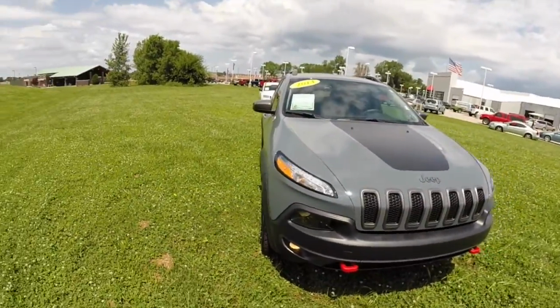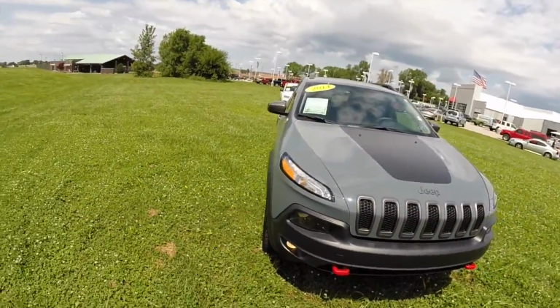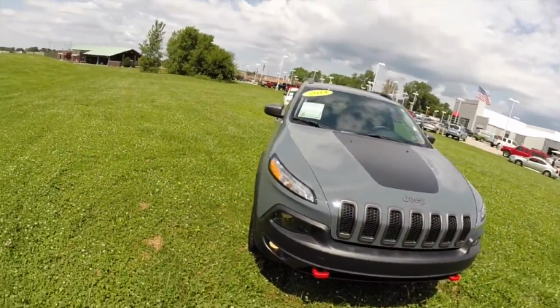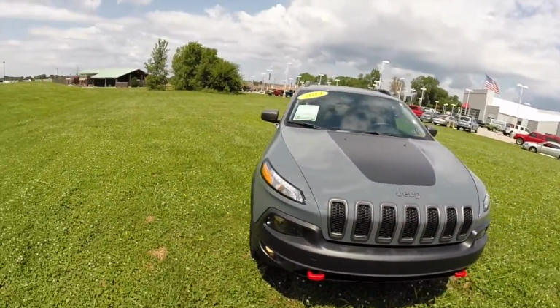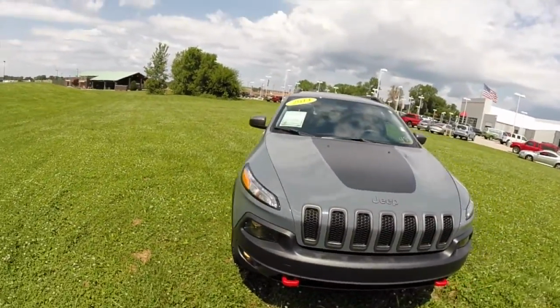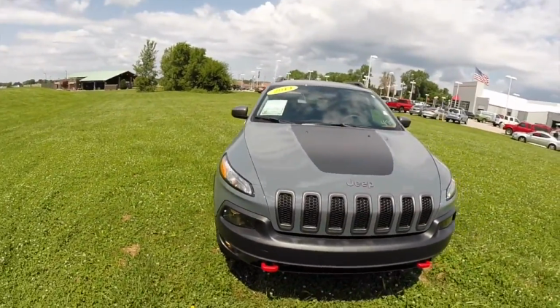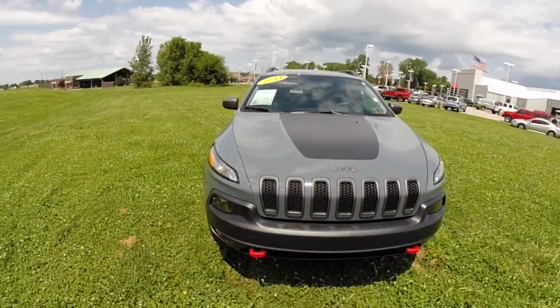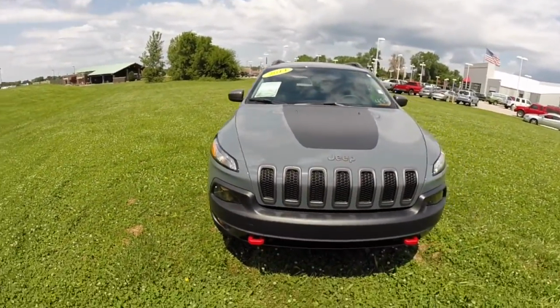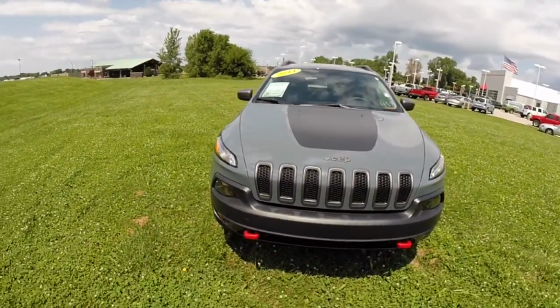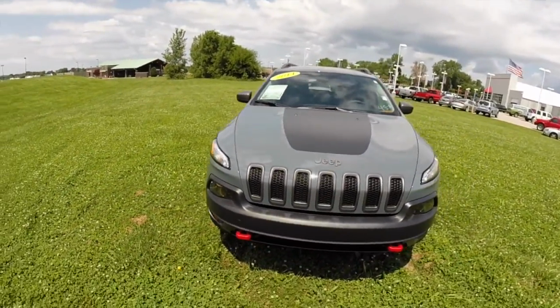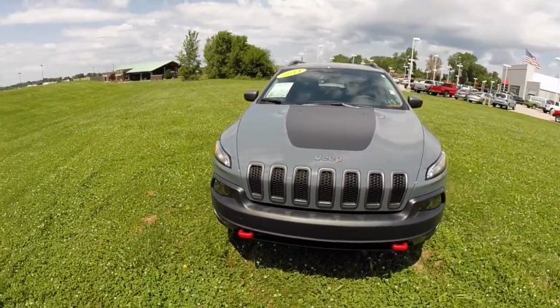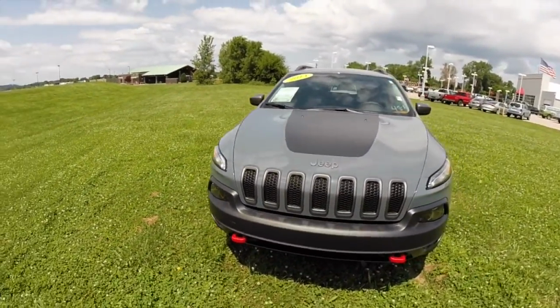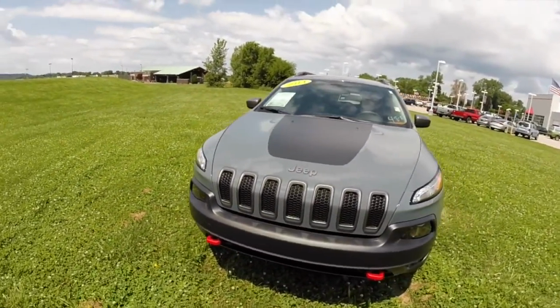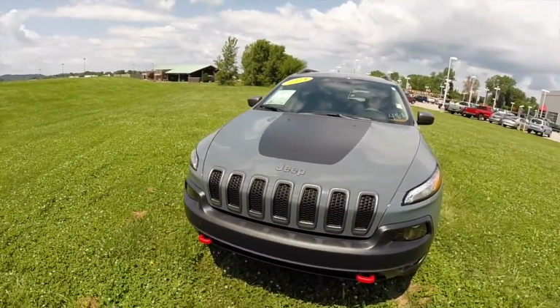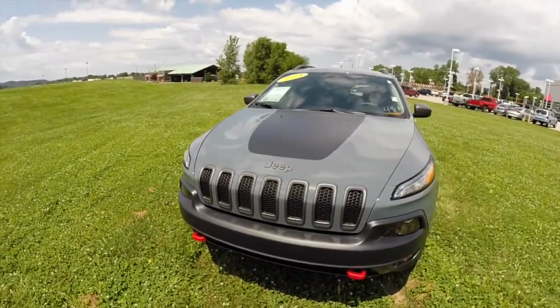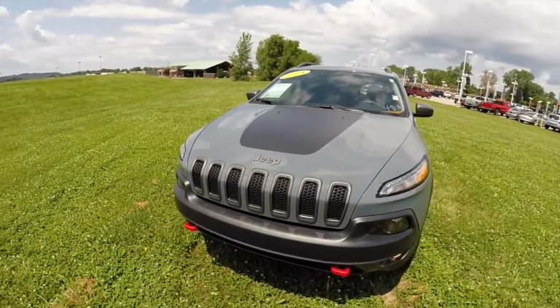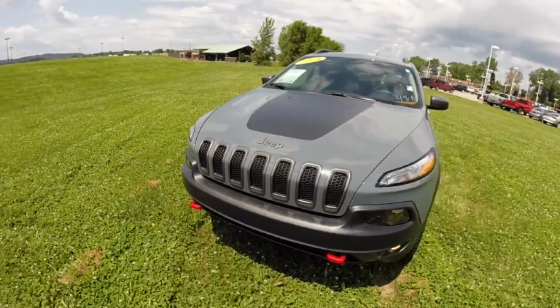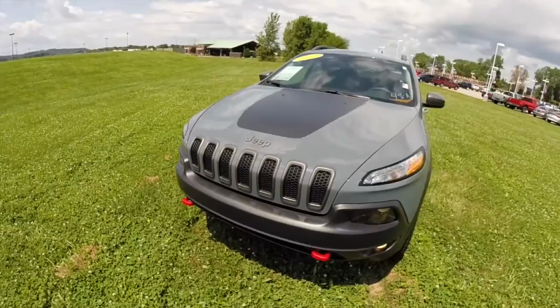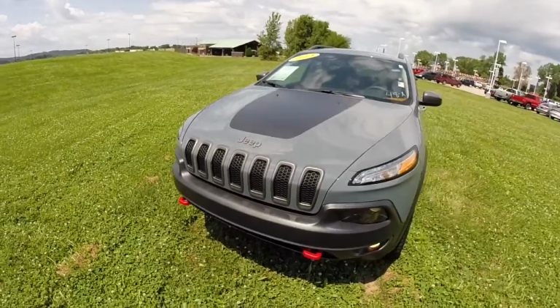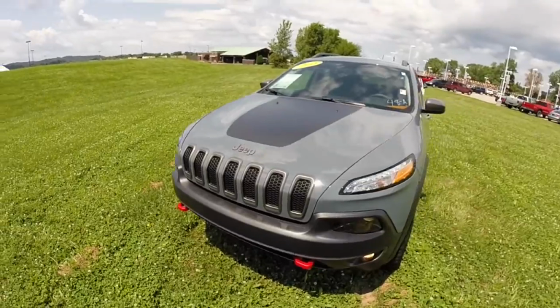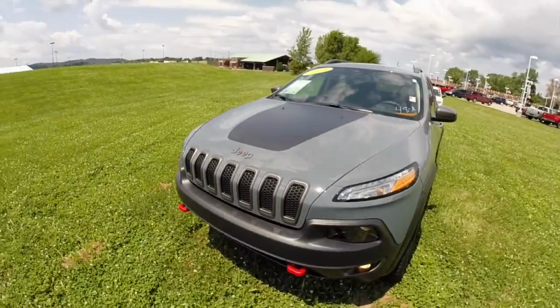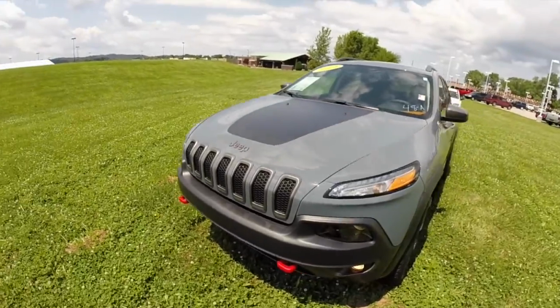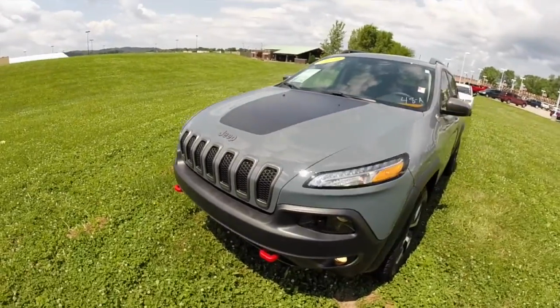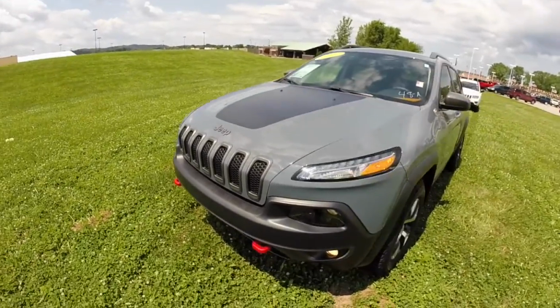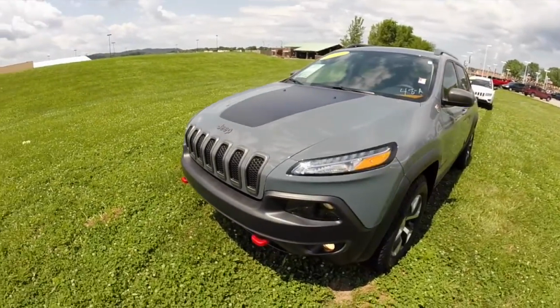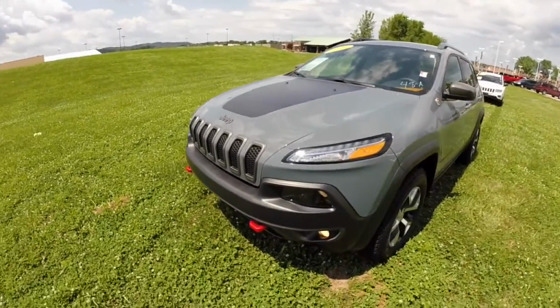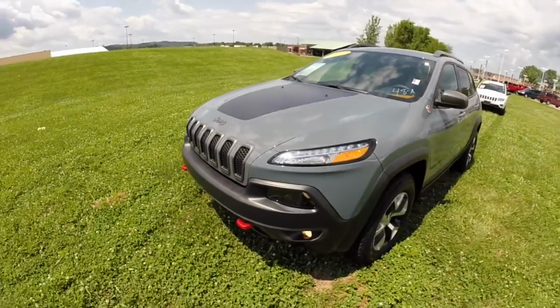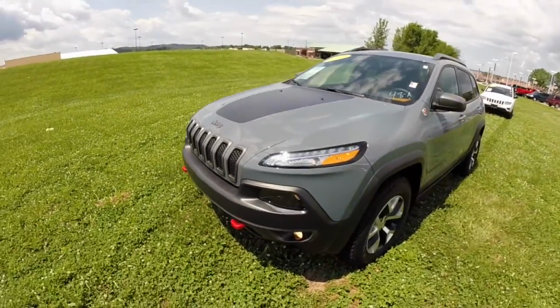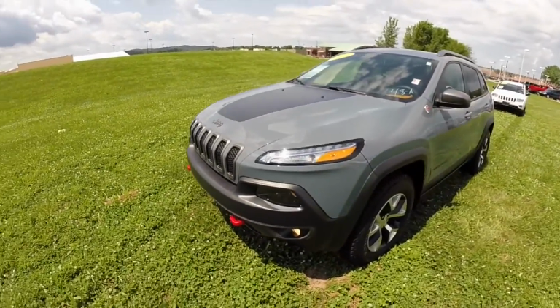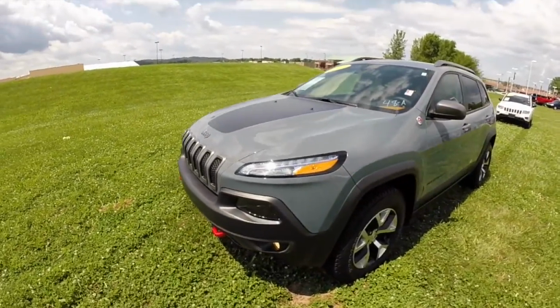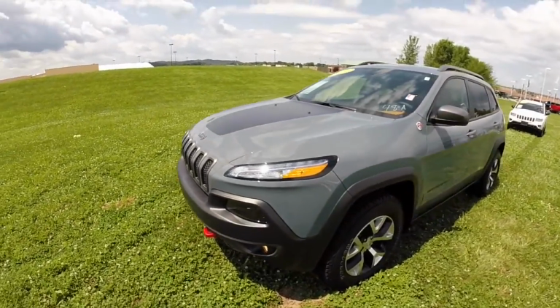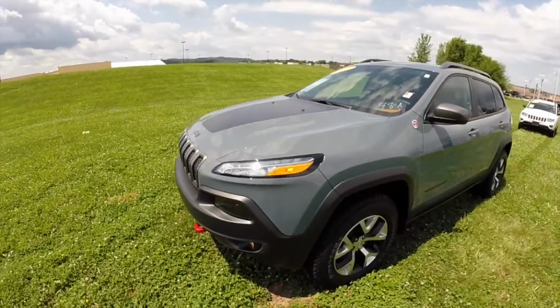Hello everyone. Today we're going to take a quick walk around look at this 2014 Jeep Cherokee Trailhawk.